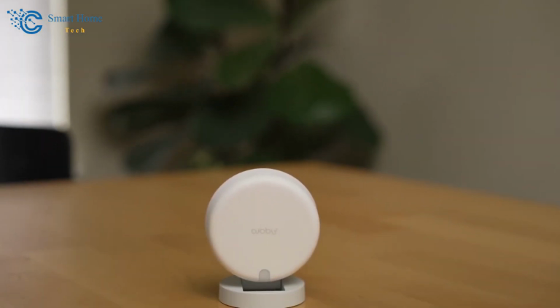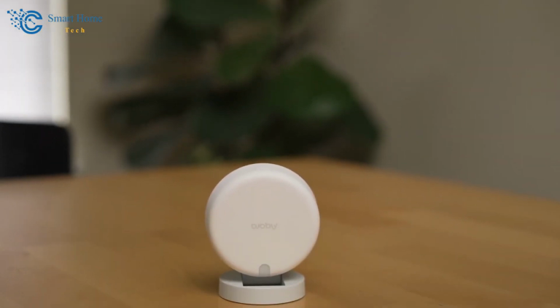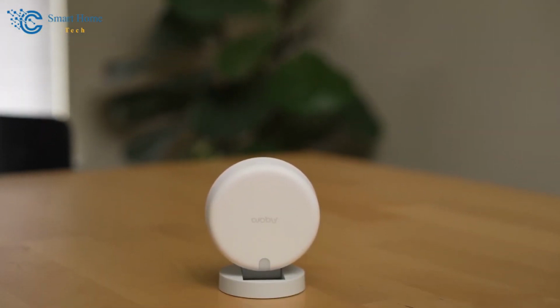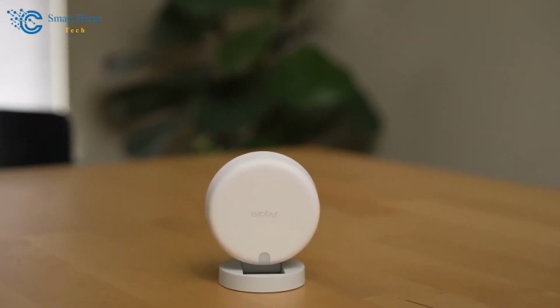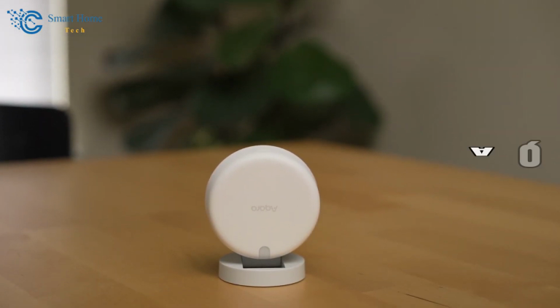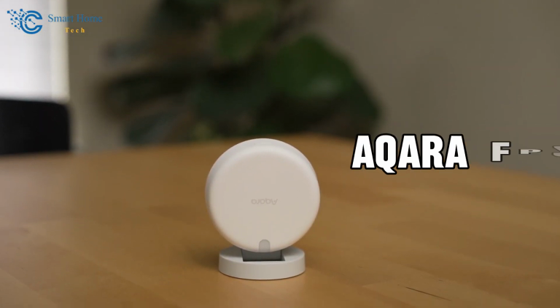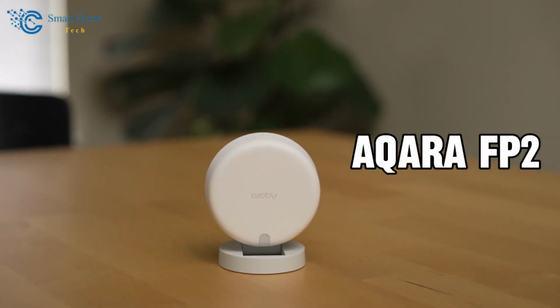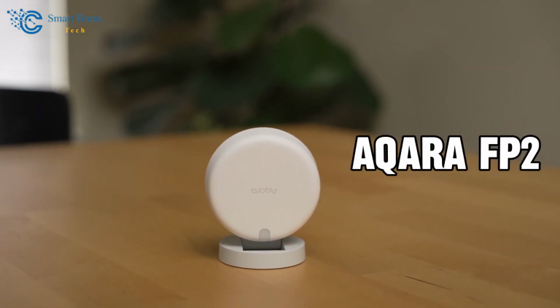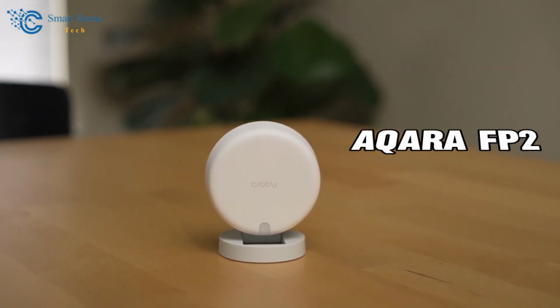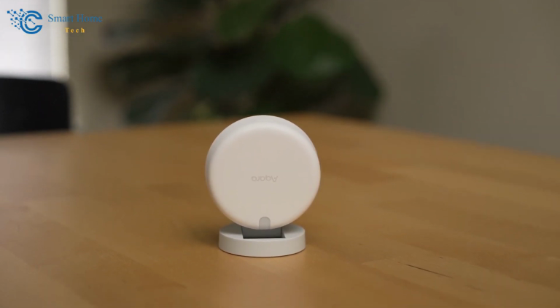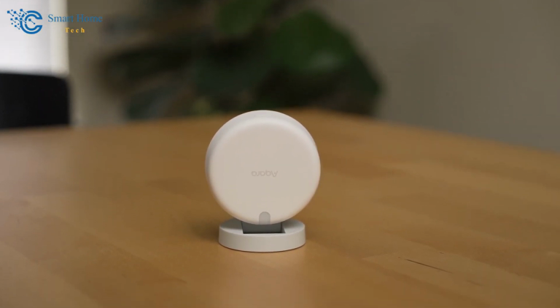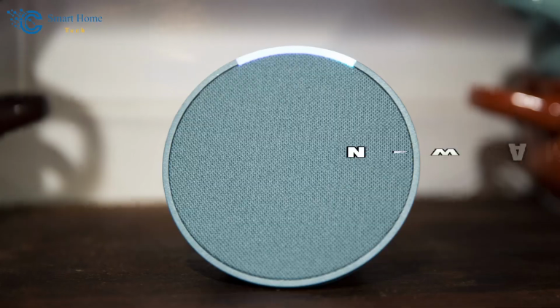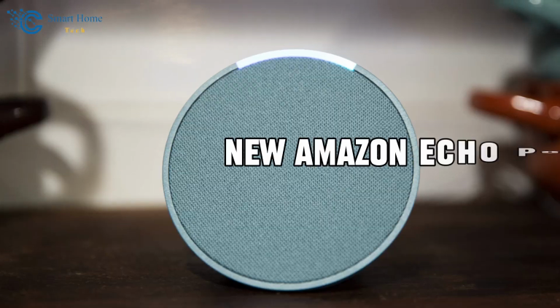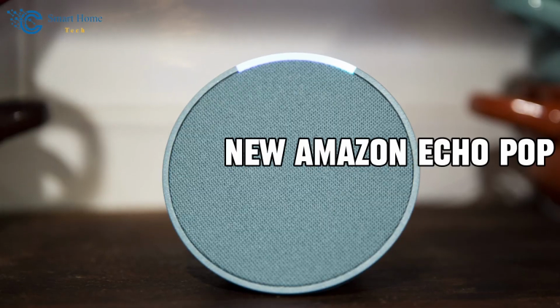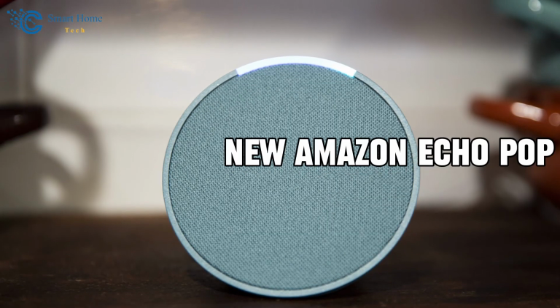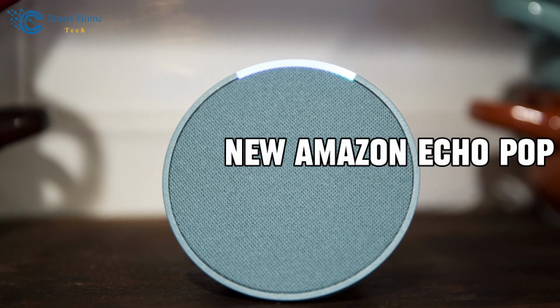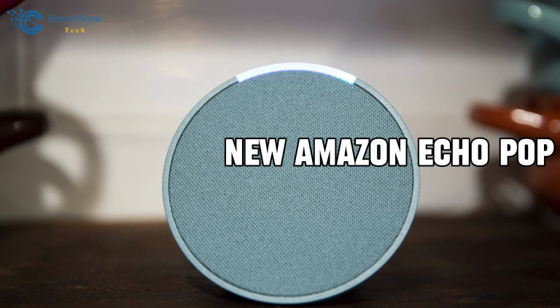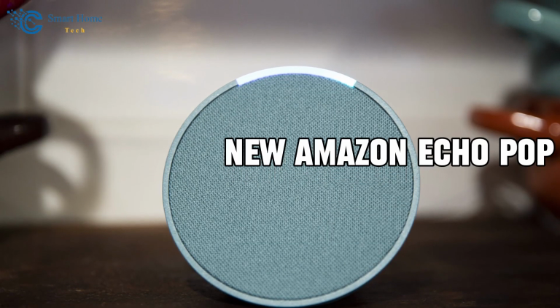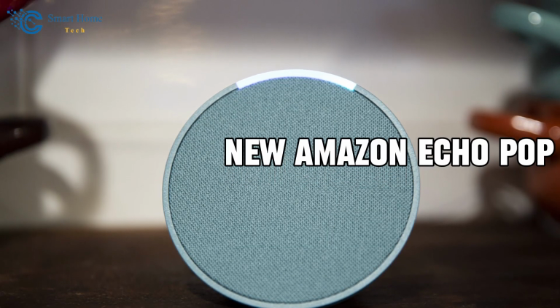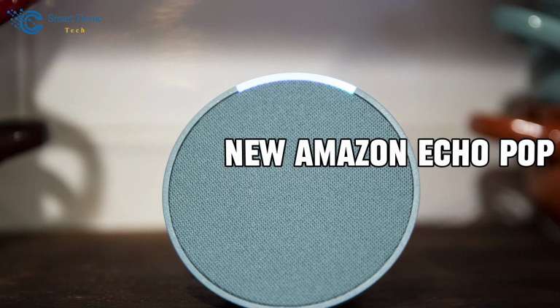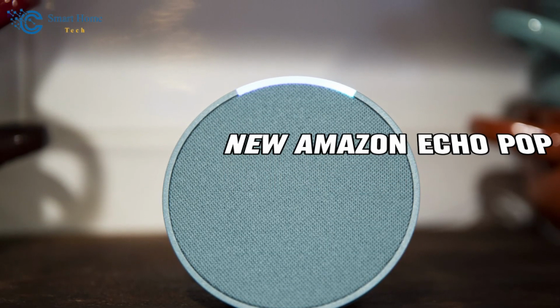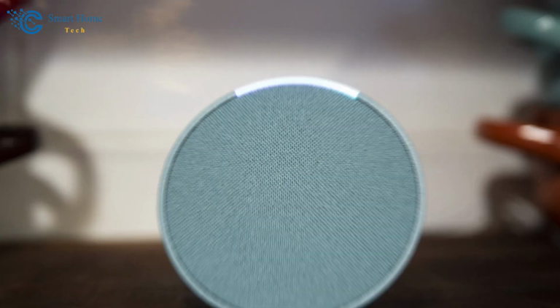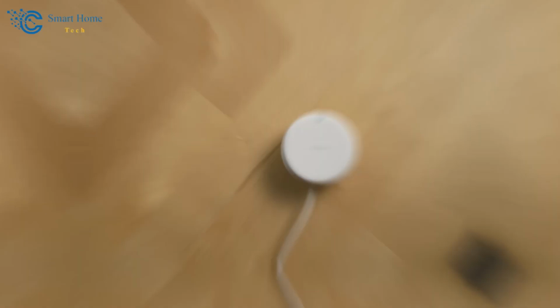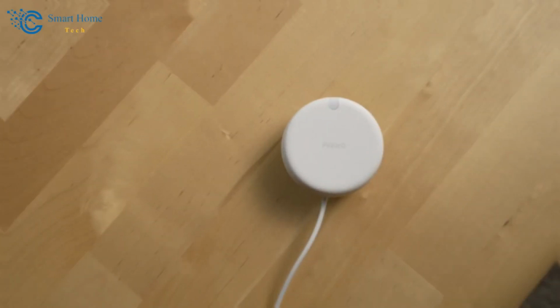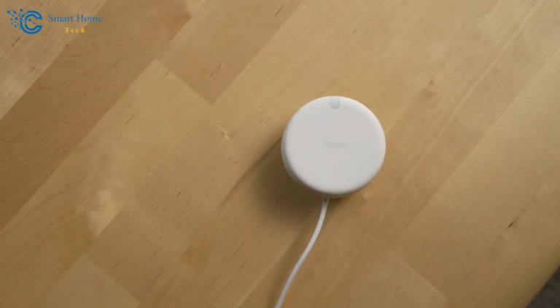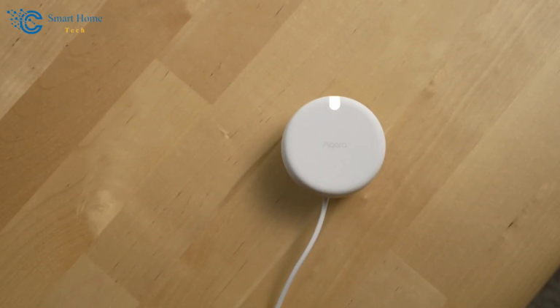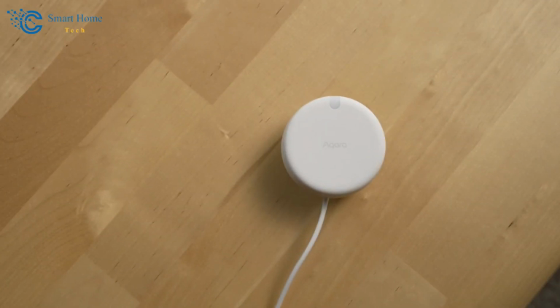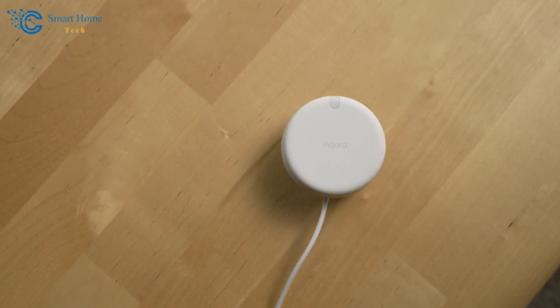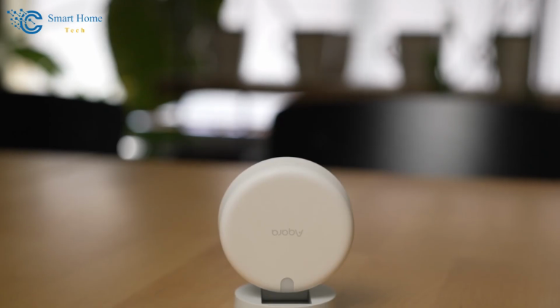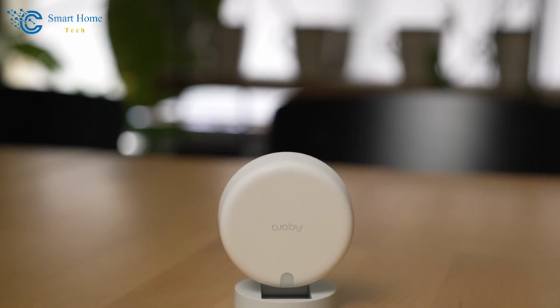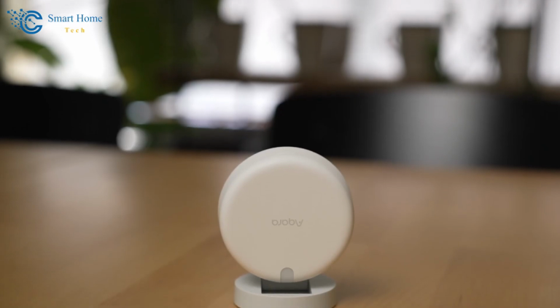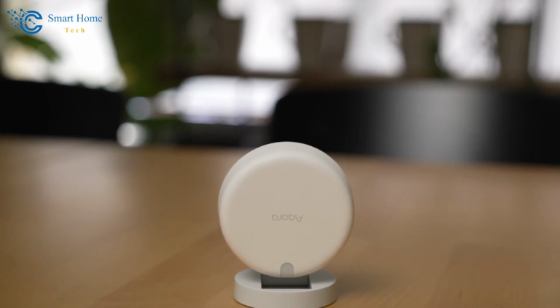We are going to review the Akara FP2 and the new Amazon Echo Pop. Let's talk about the Akara FP2 first.